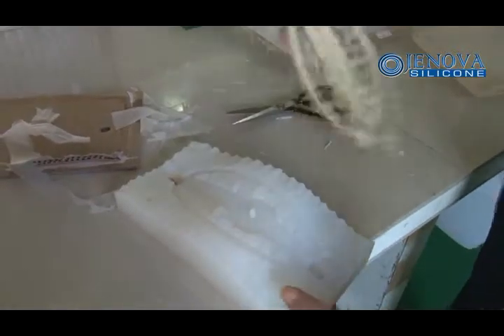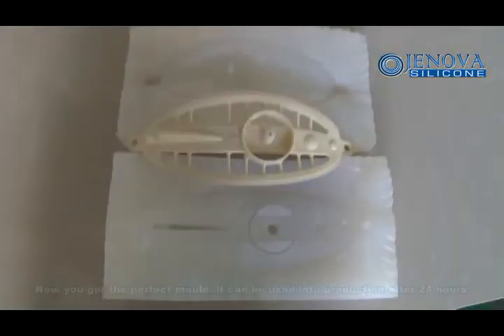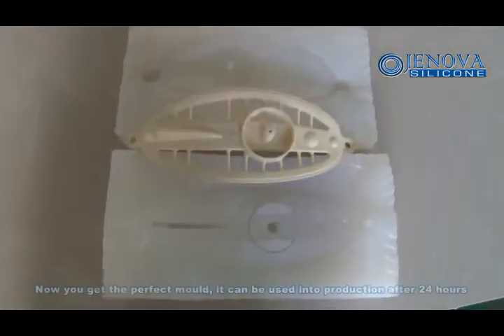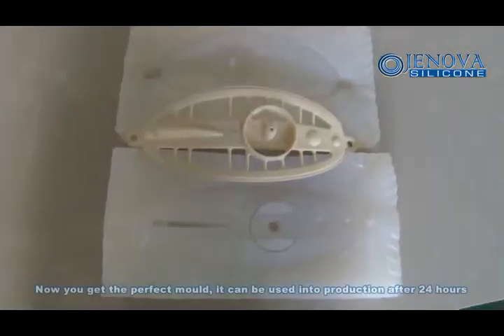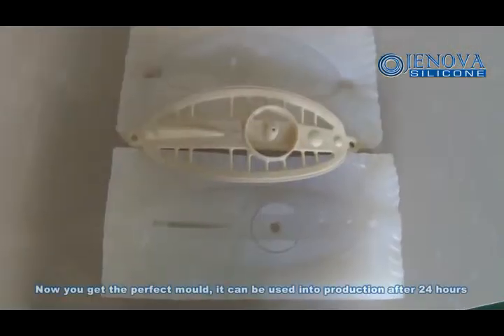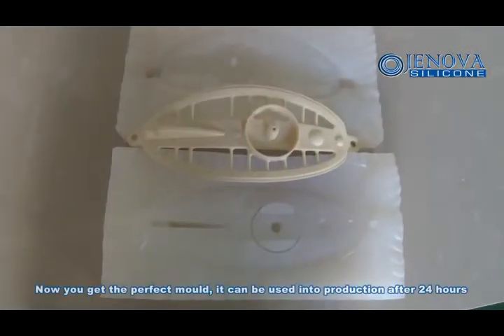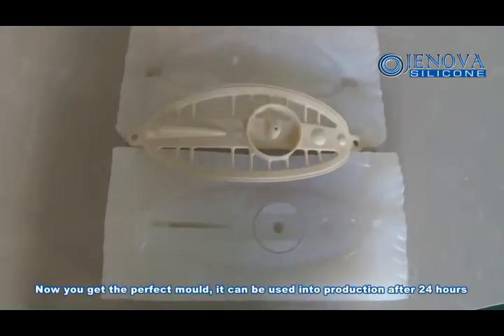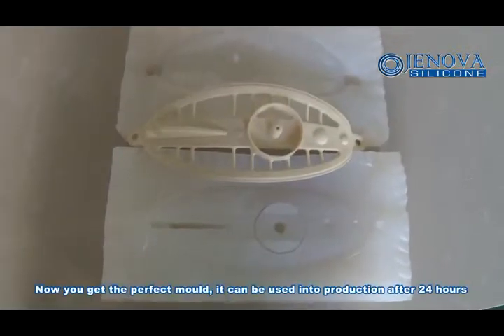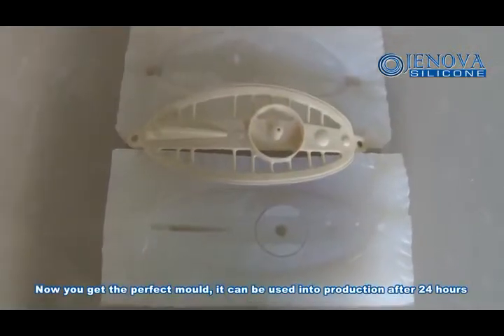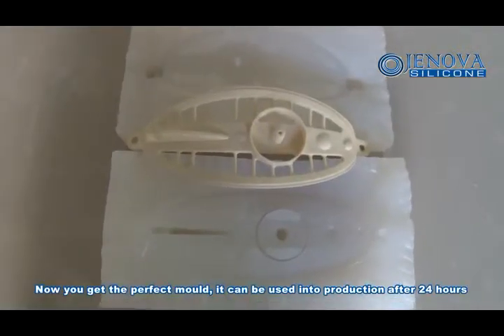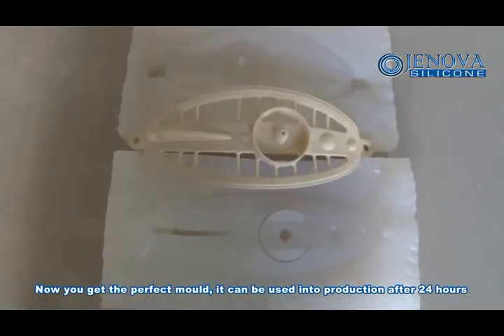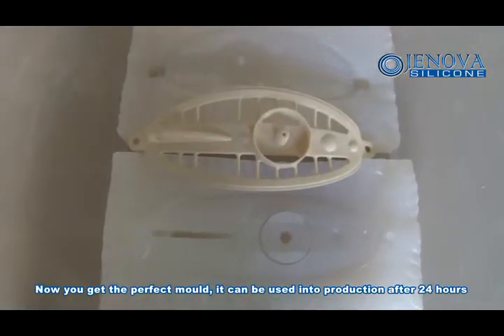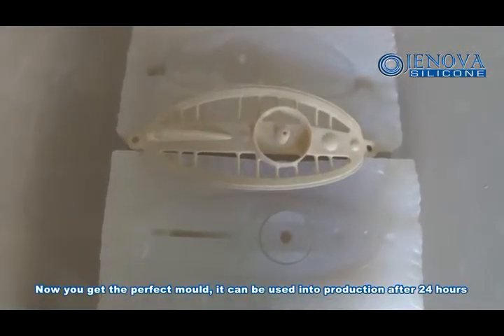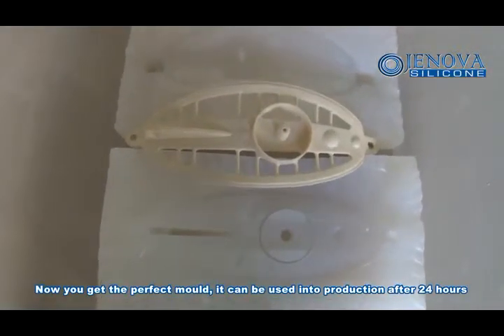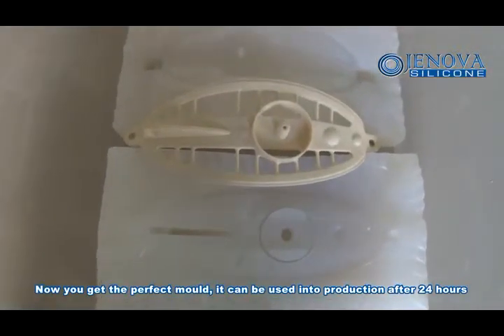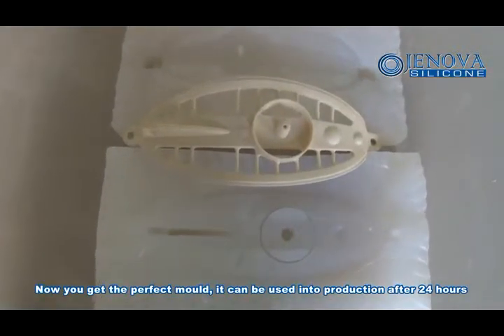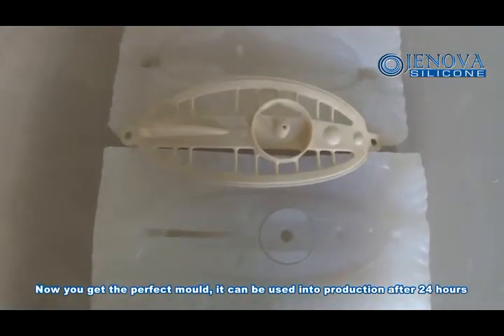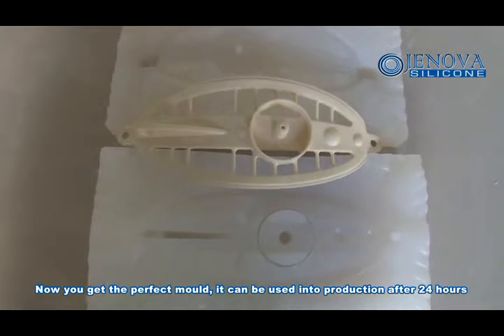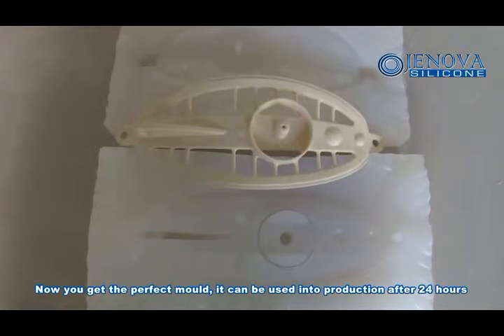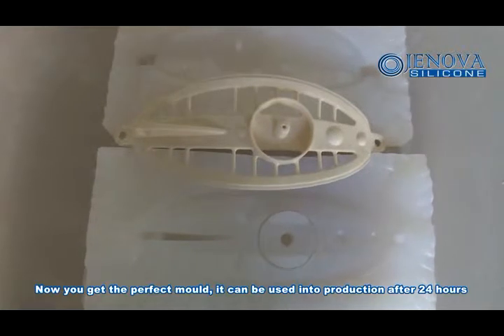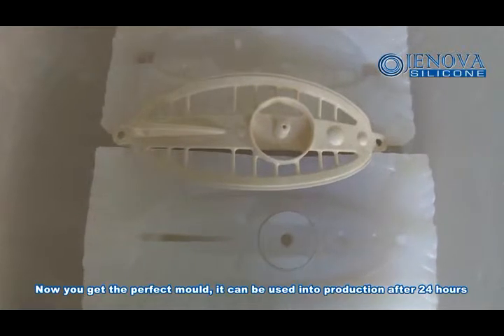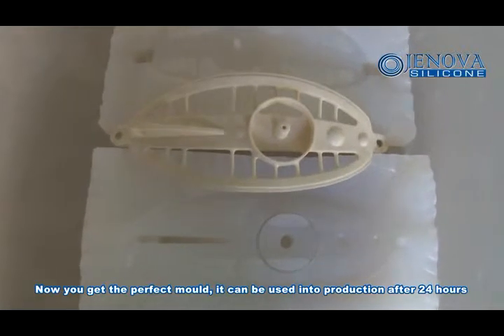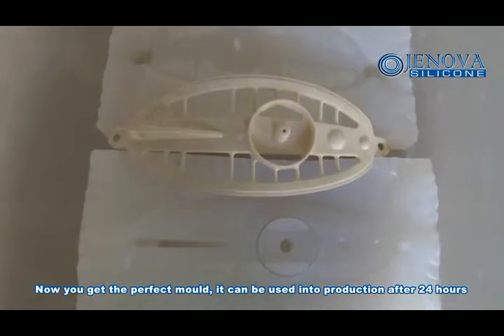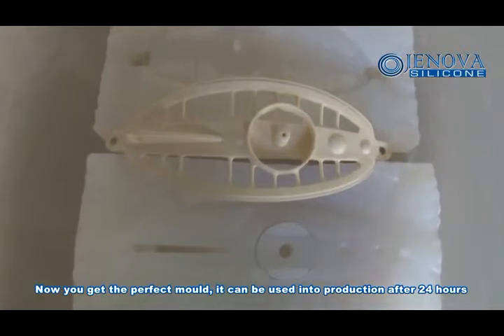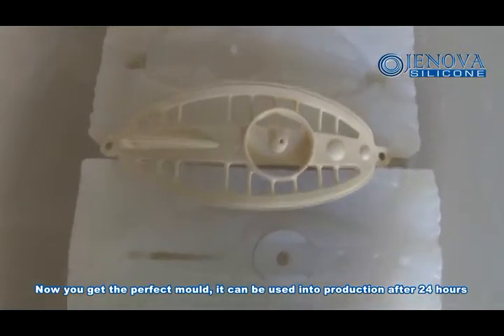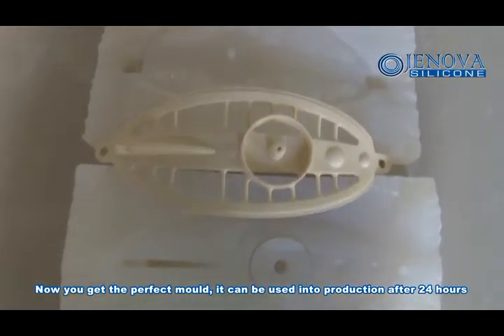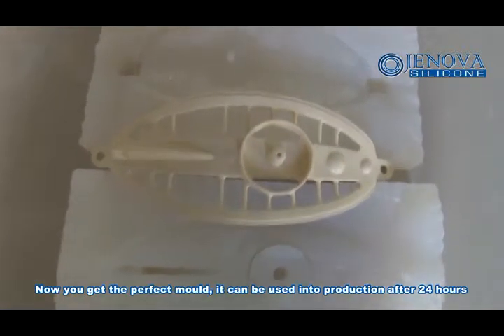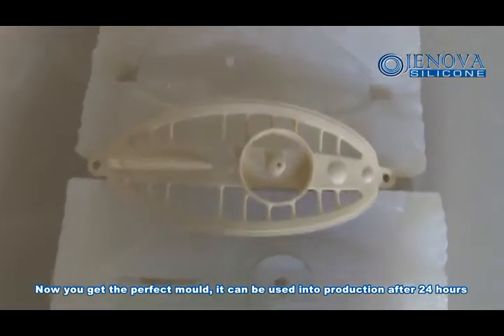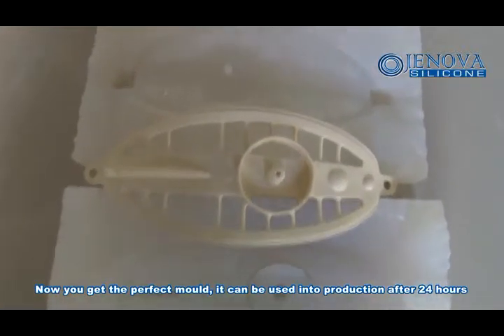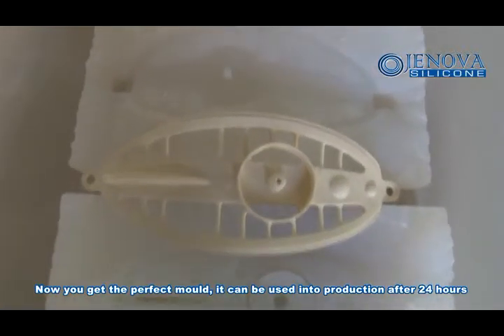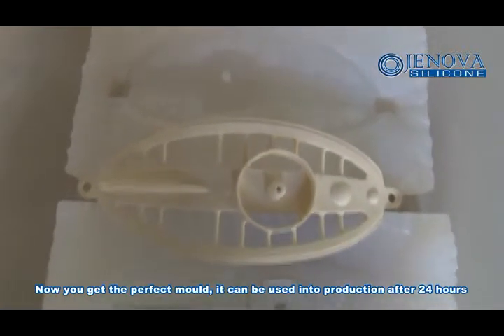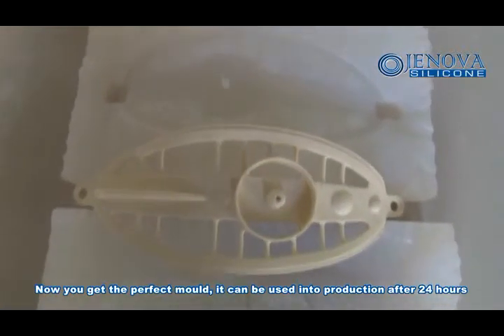Now you have the perfect mold. It can be used in production after 24 hours.